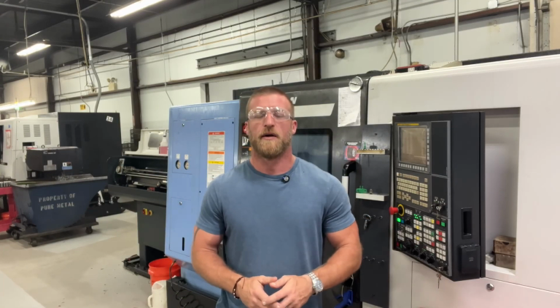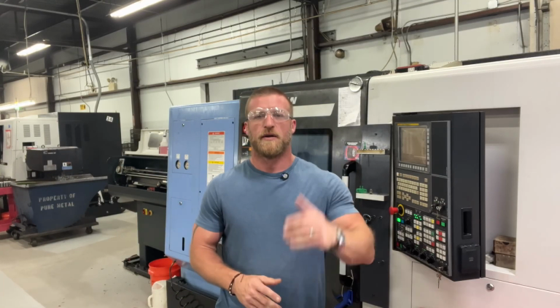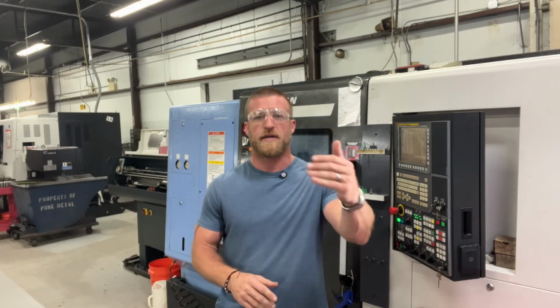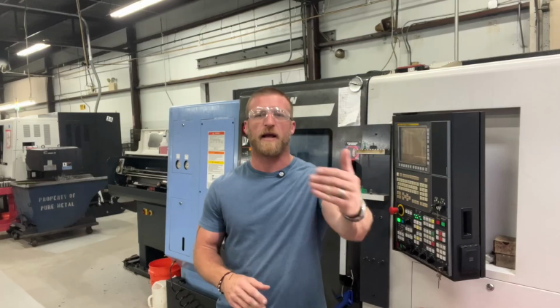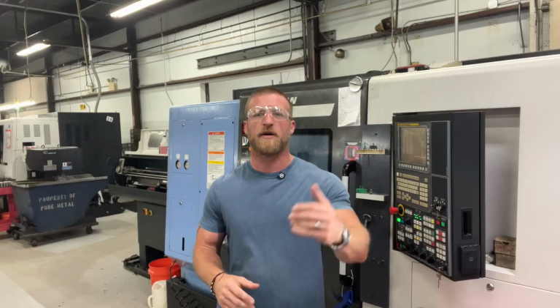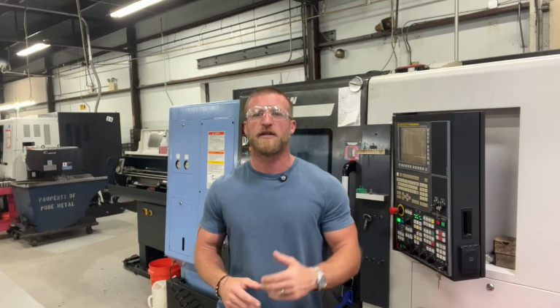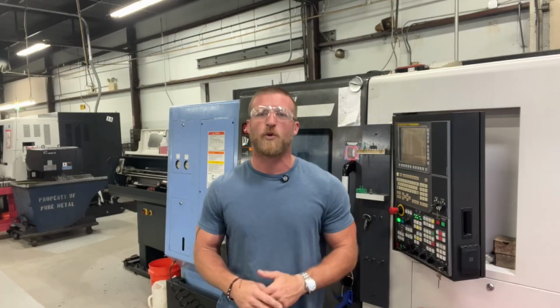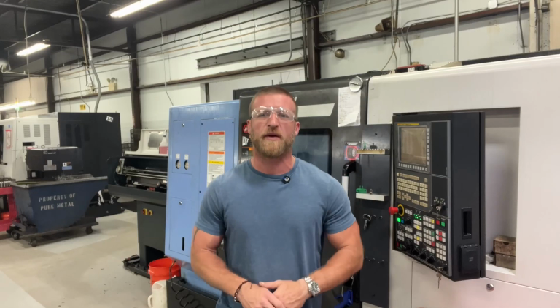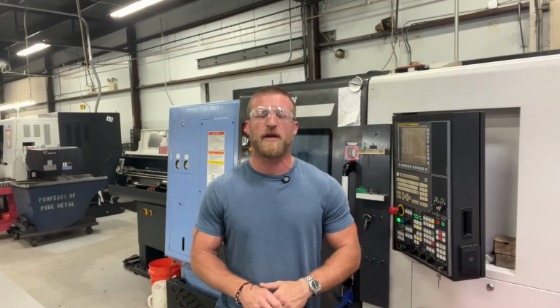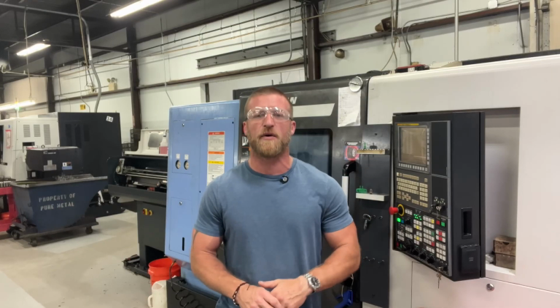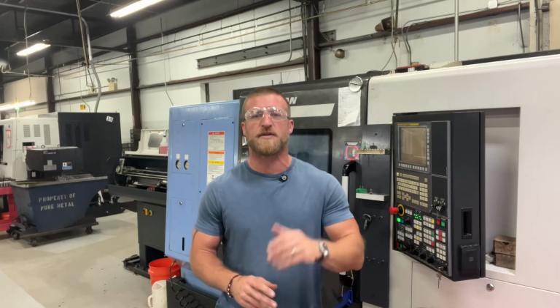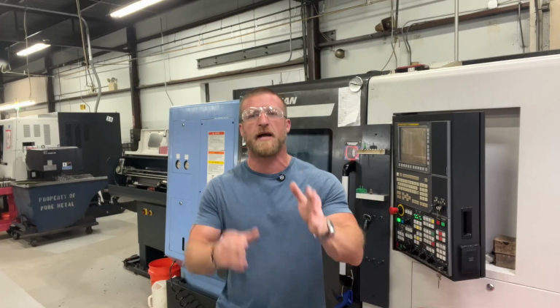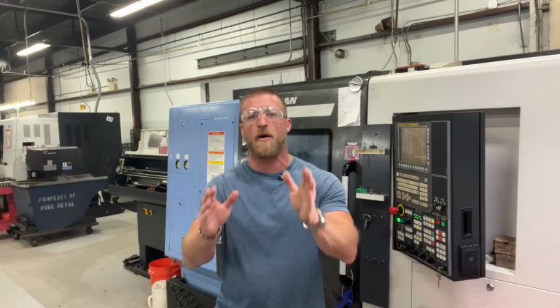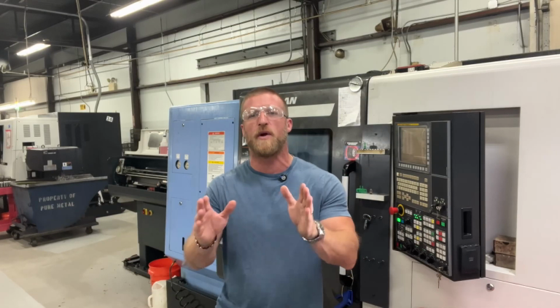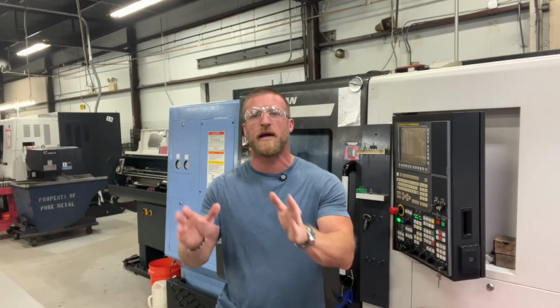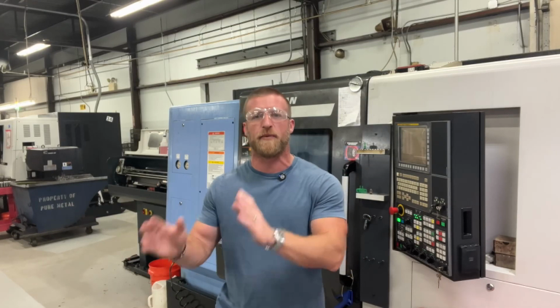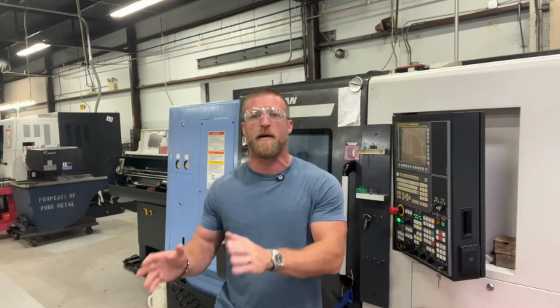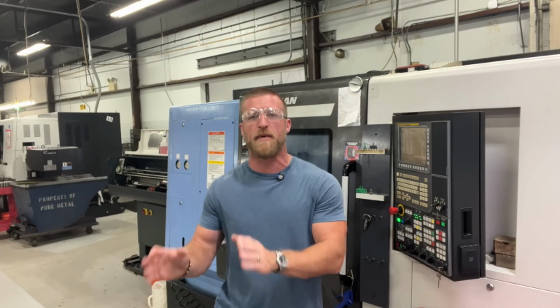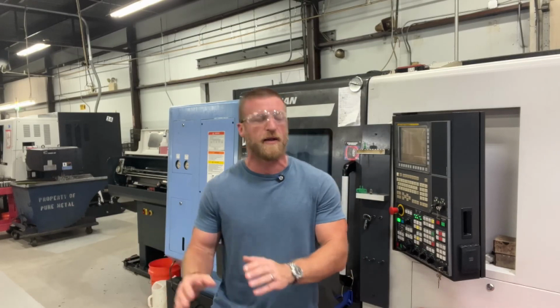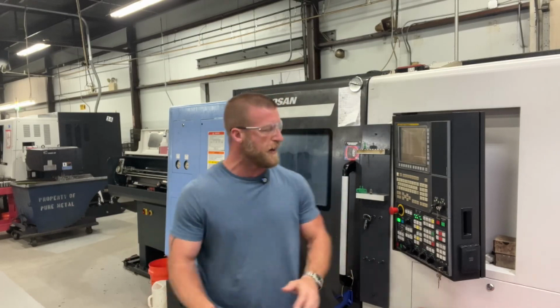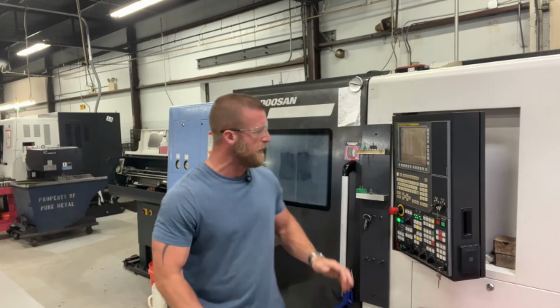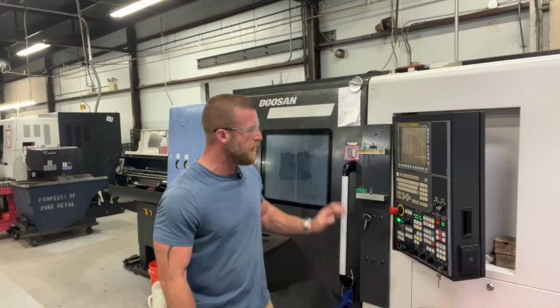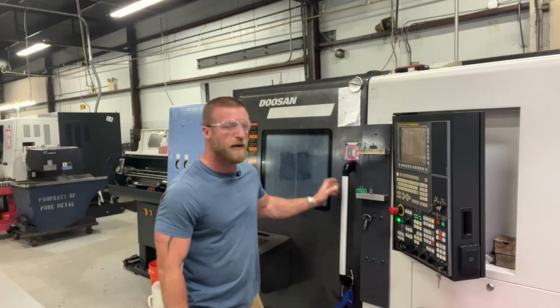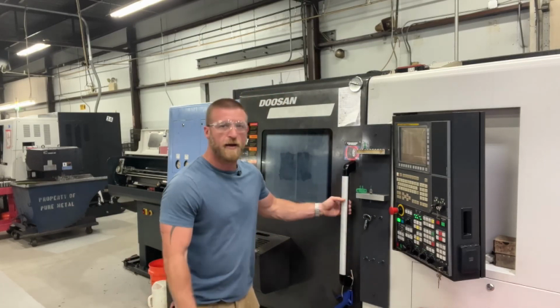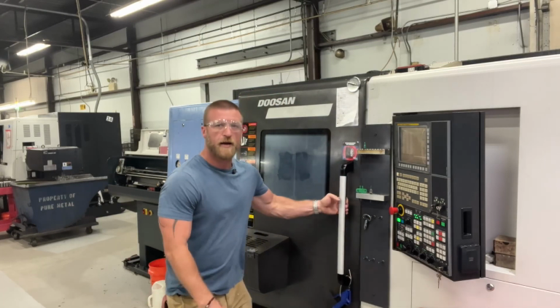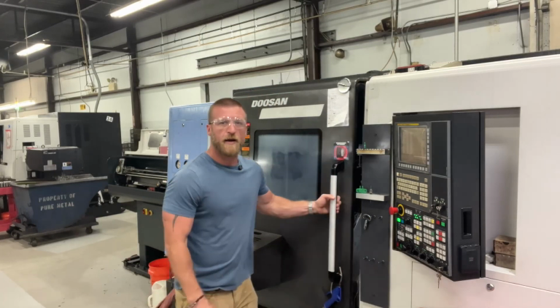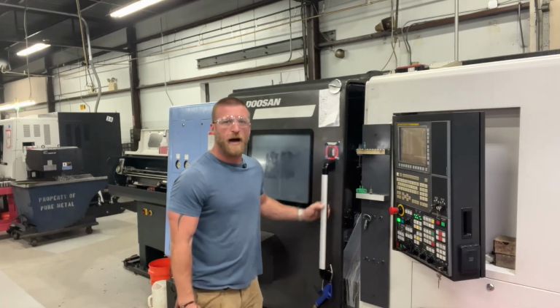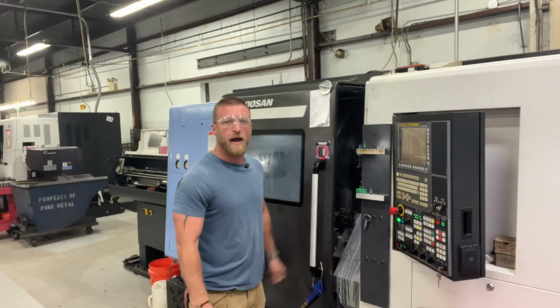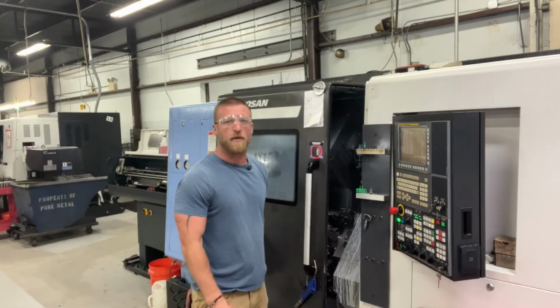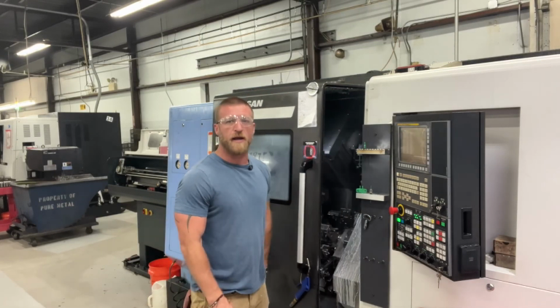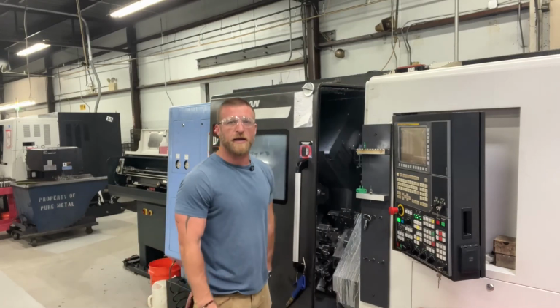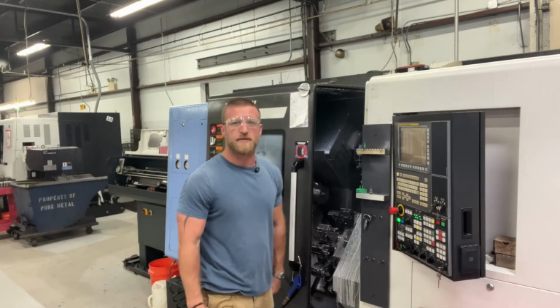Take a look at this quick video to see how we implement milling on our lathes.